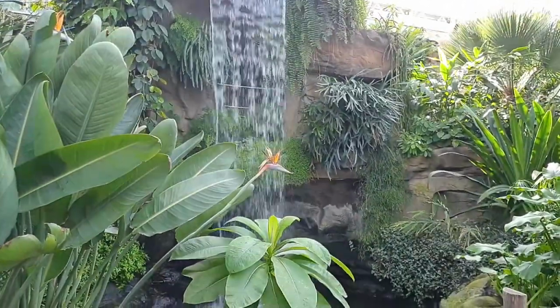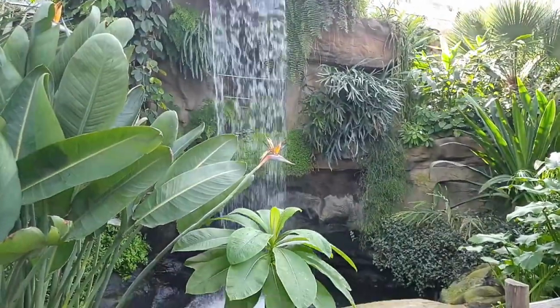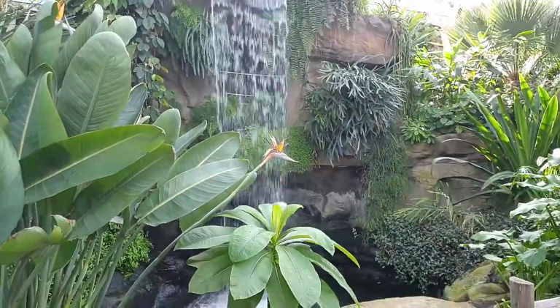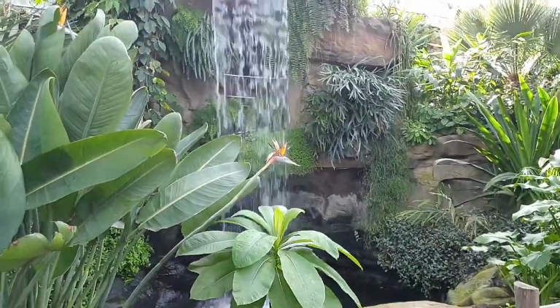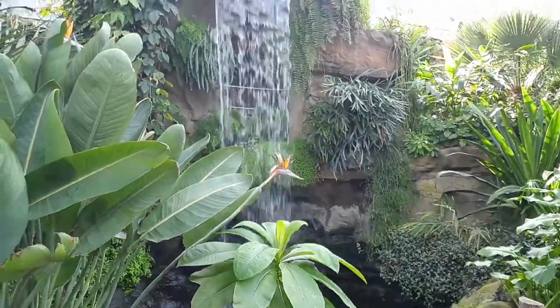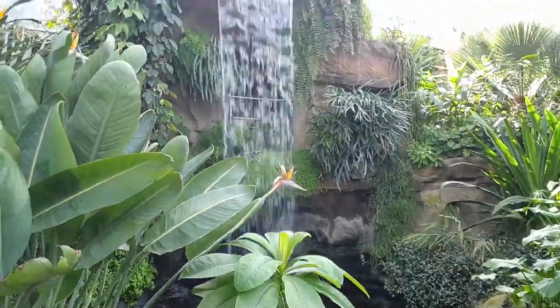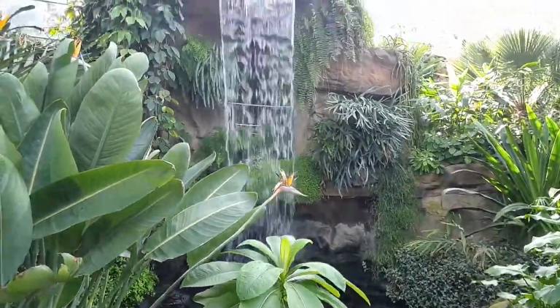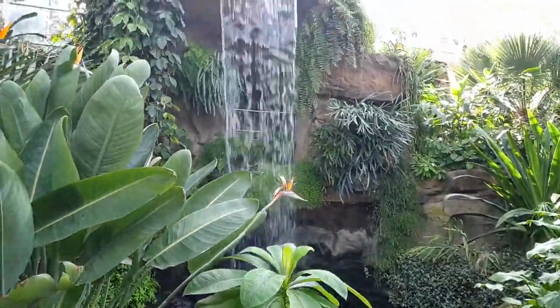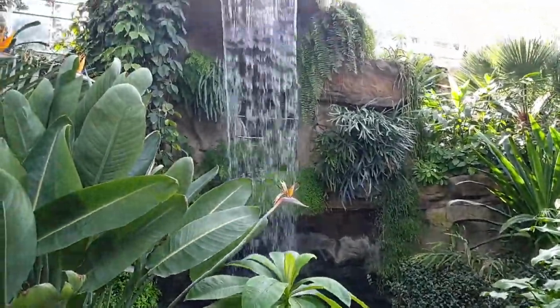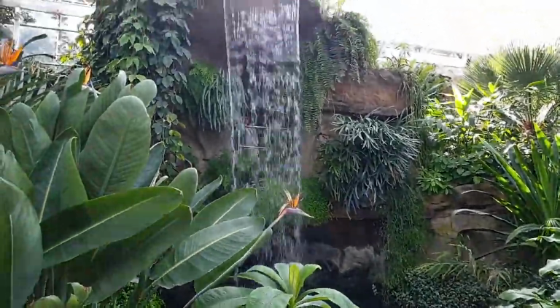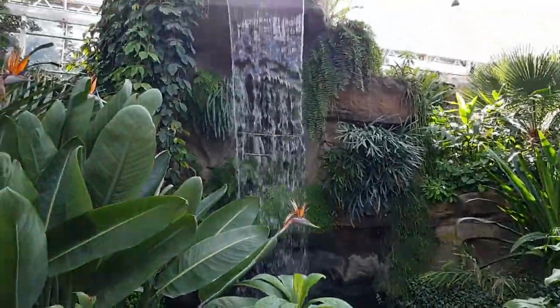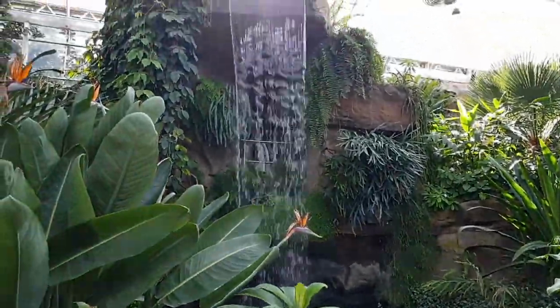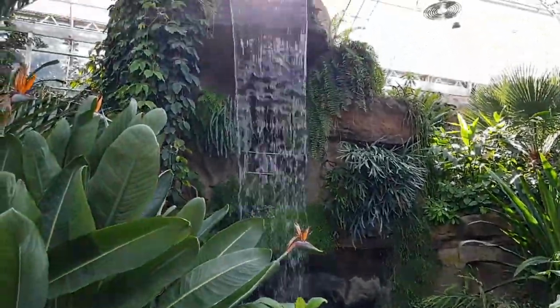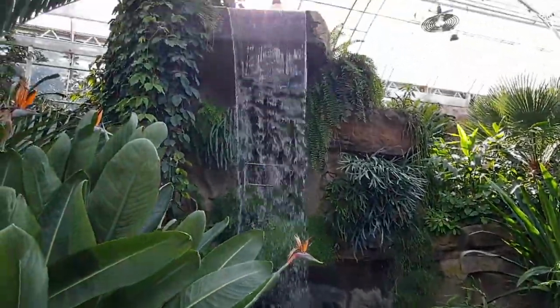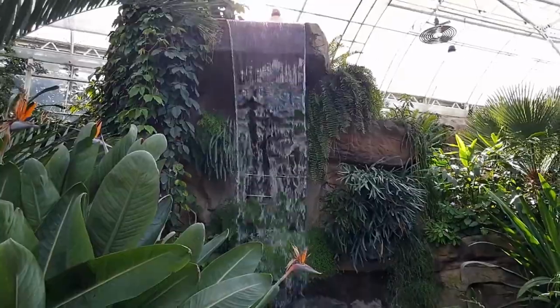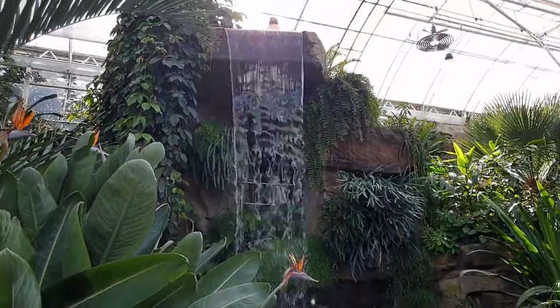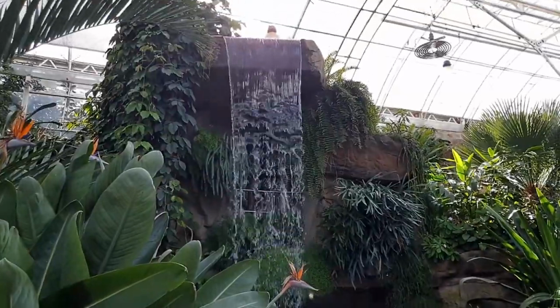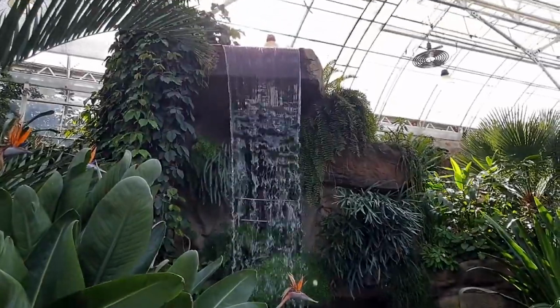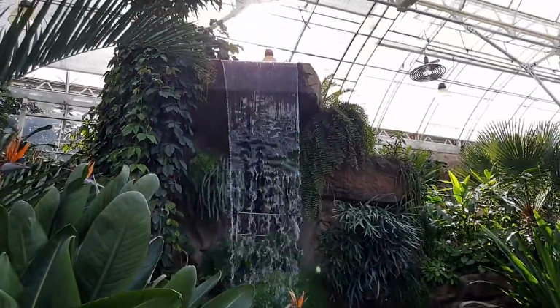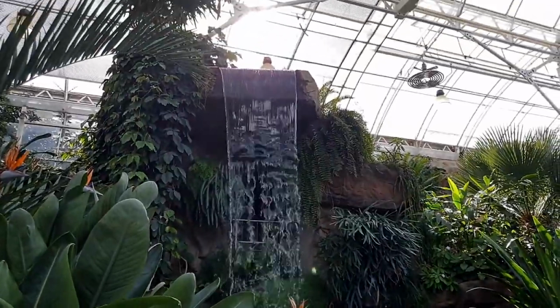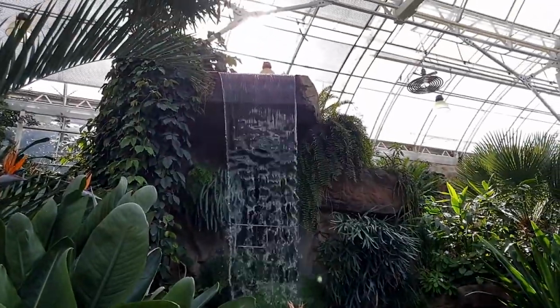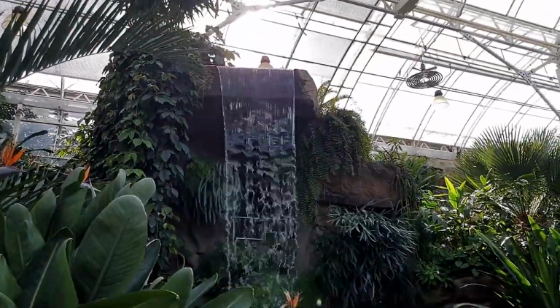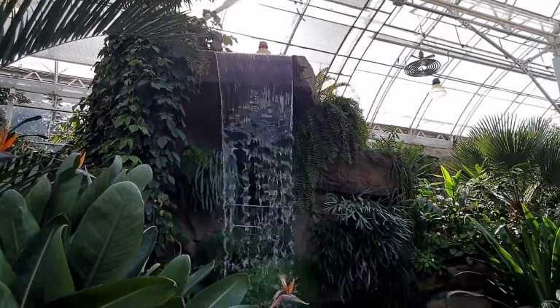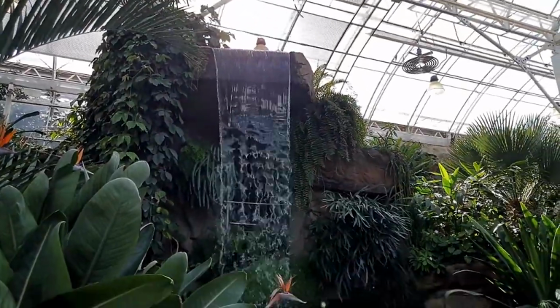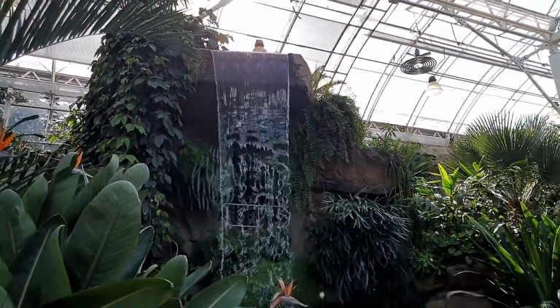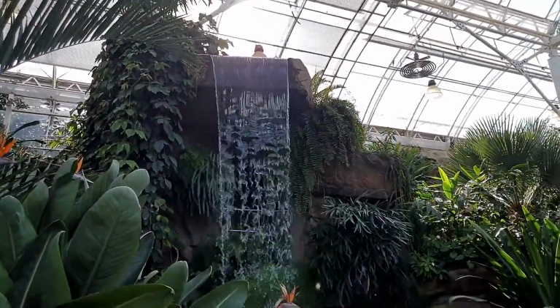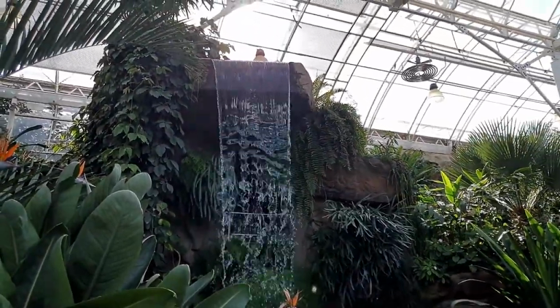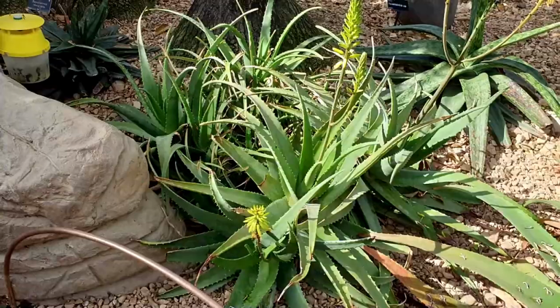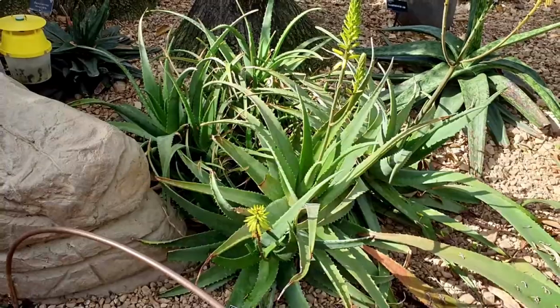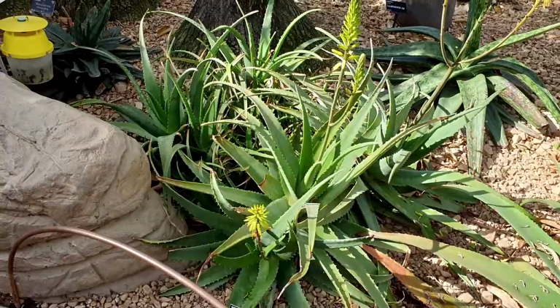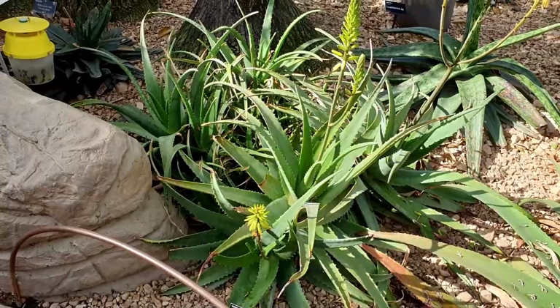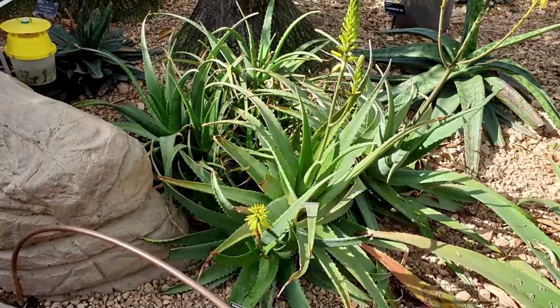This is excellent — a beautiful indoor waterfall. Doesn't that look lovely?